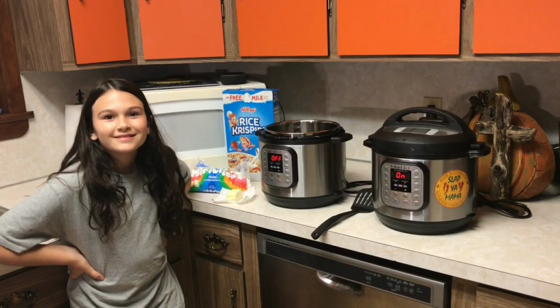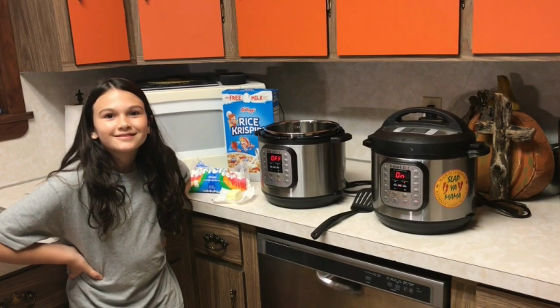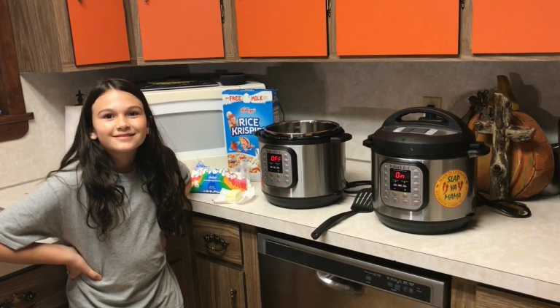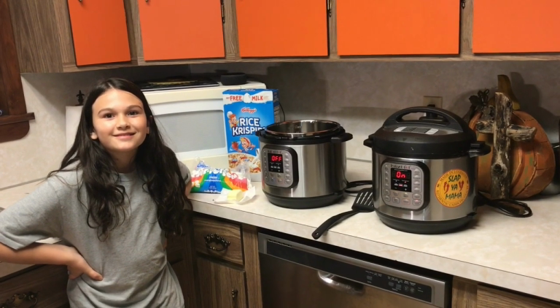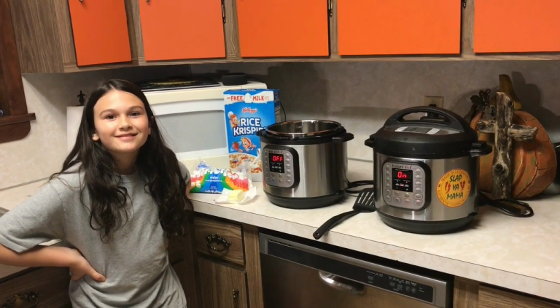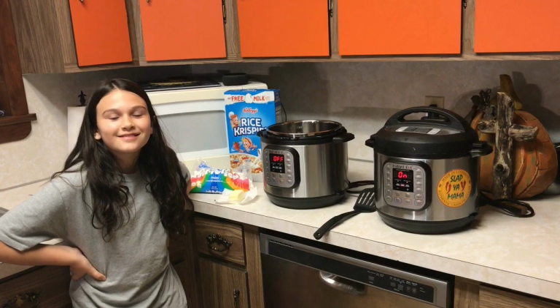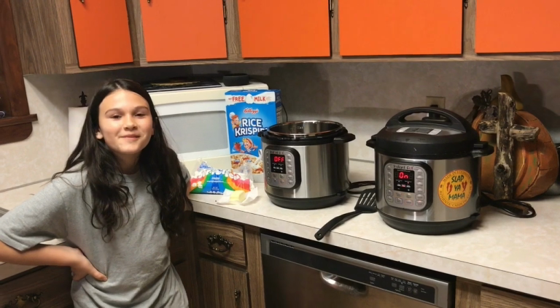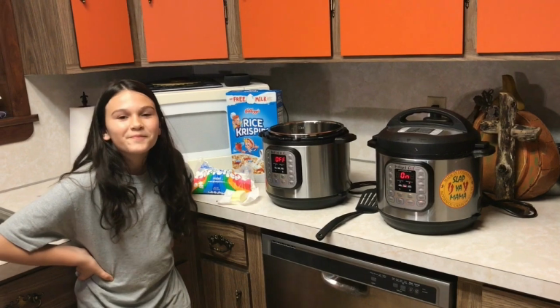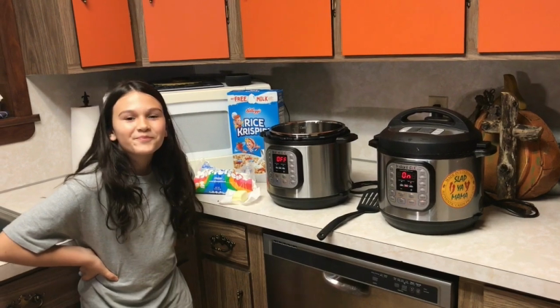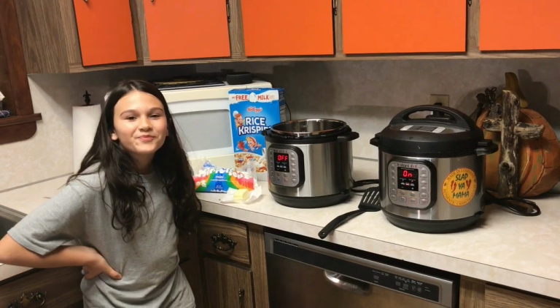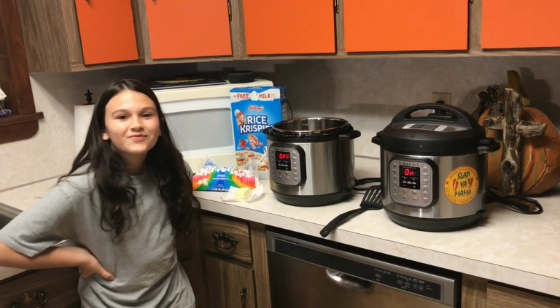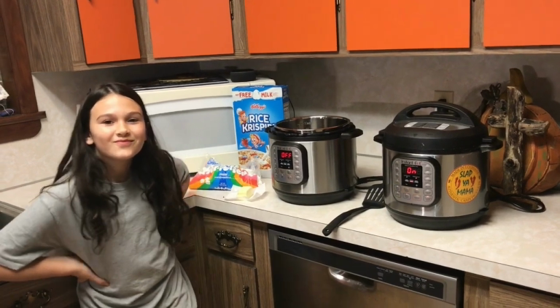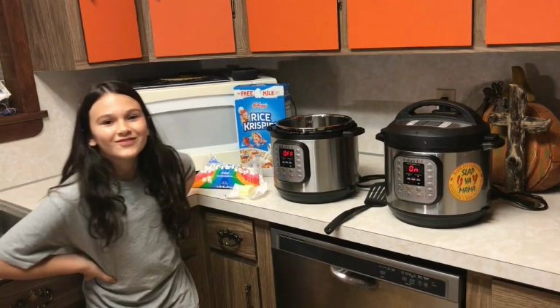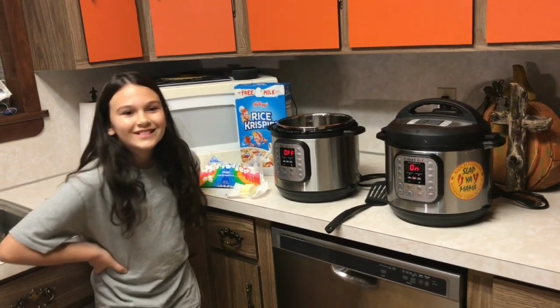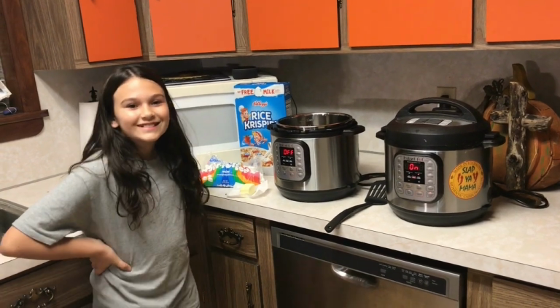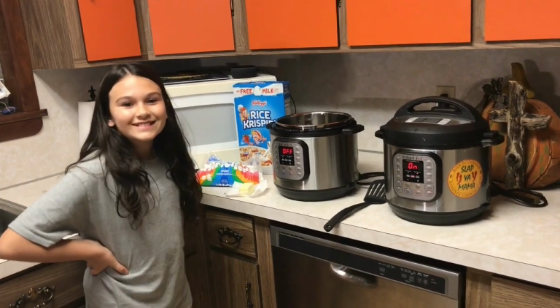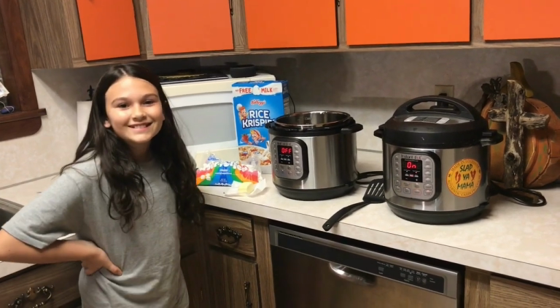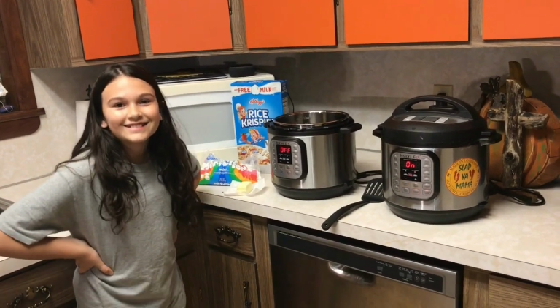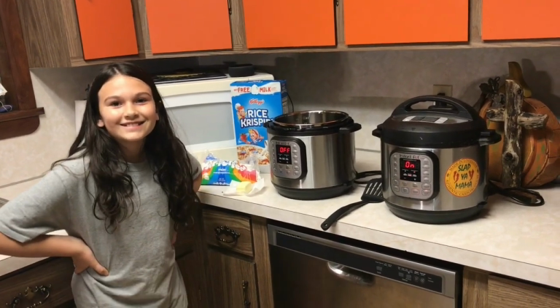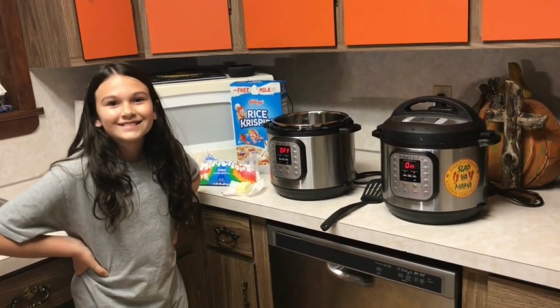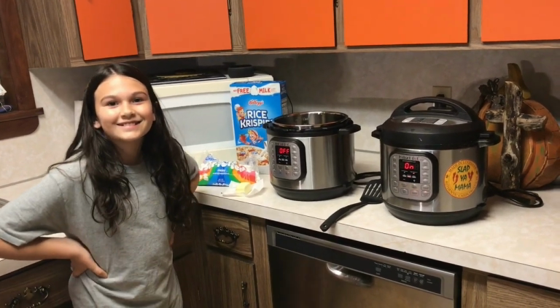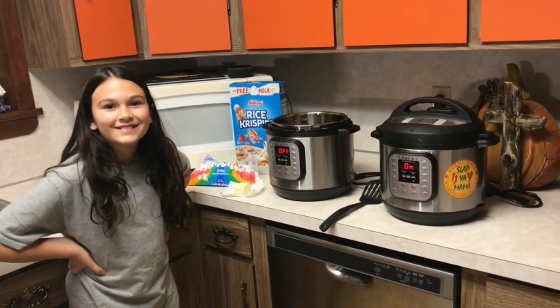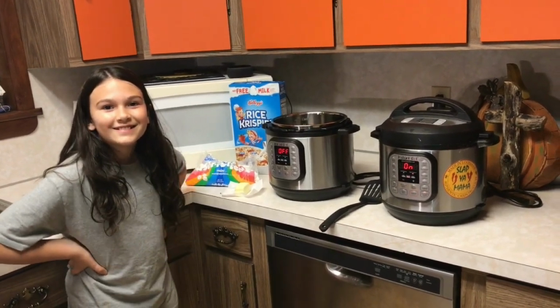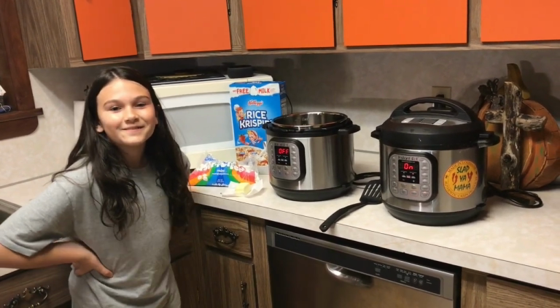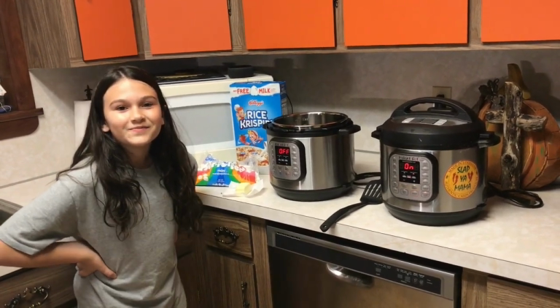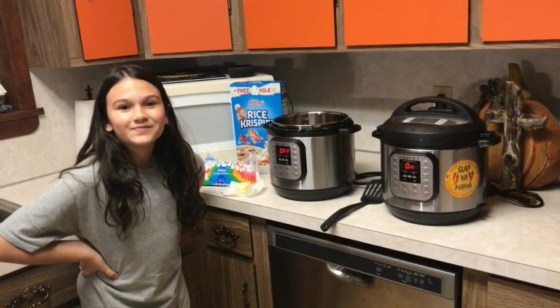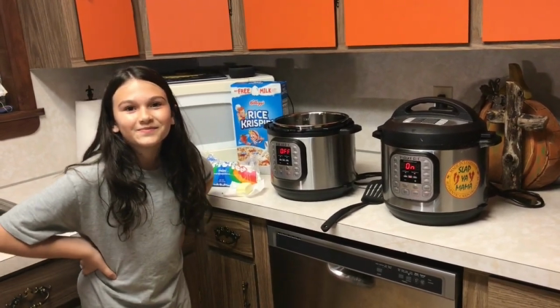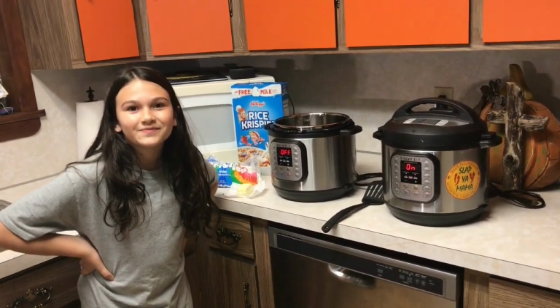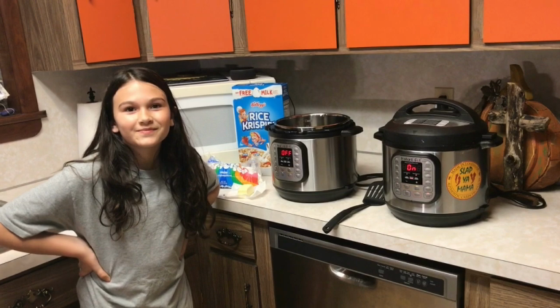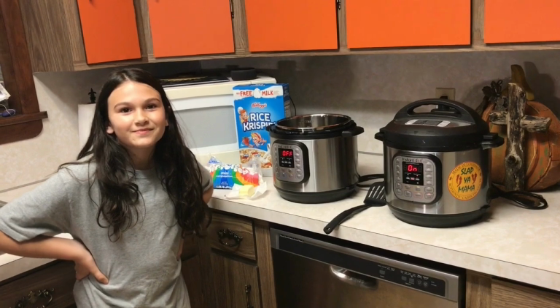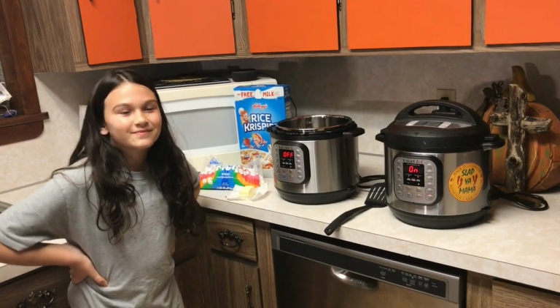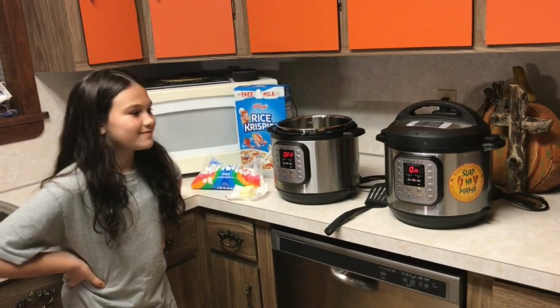Hey y'all, this is Zach from Meals Under Pressure. Tonight my beautiful little assistant is going to be making some Rice Krispie Treats in the Instant Pot.